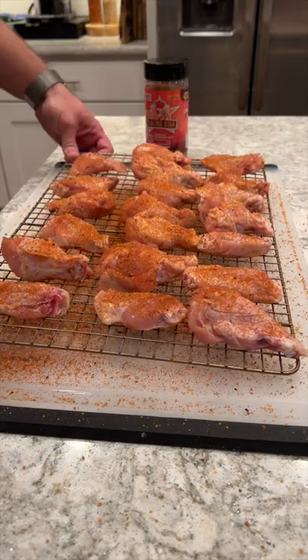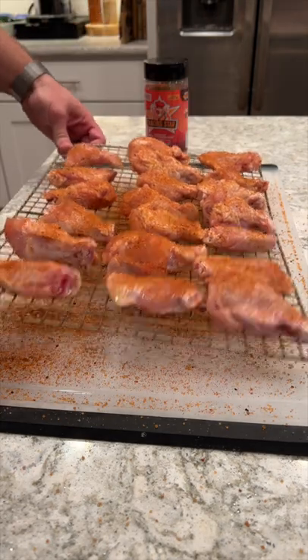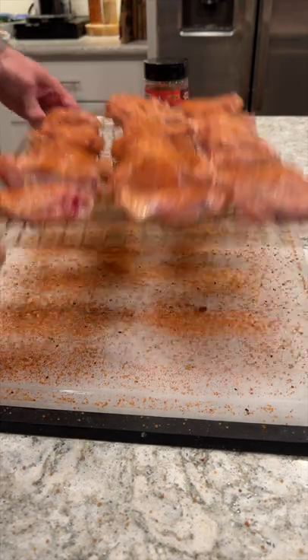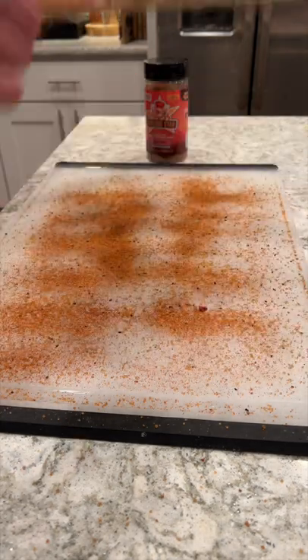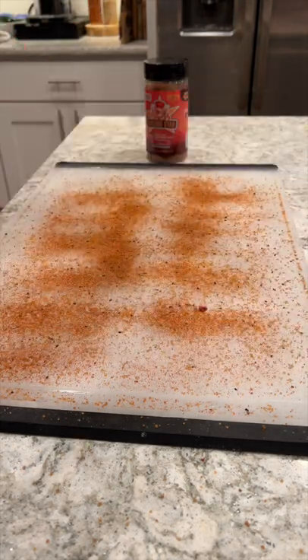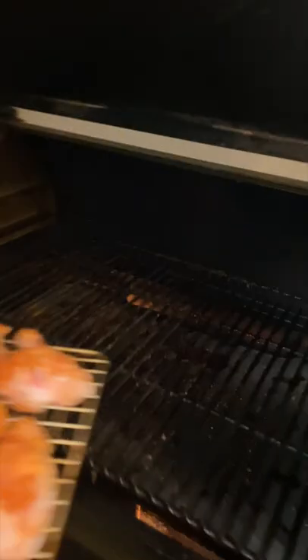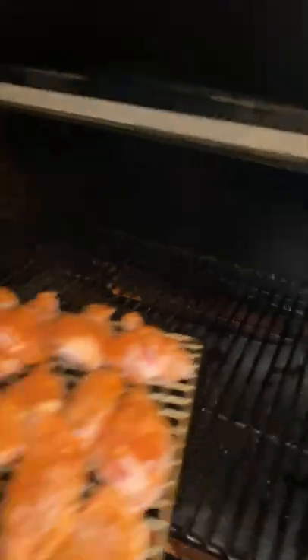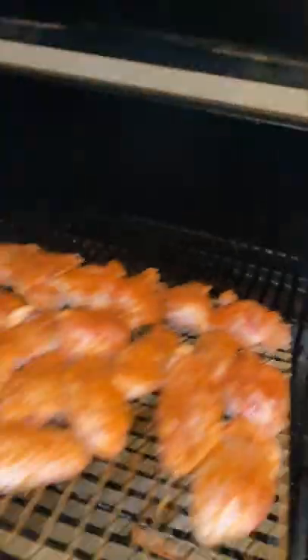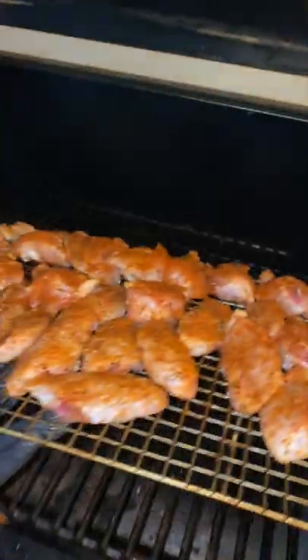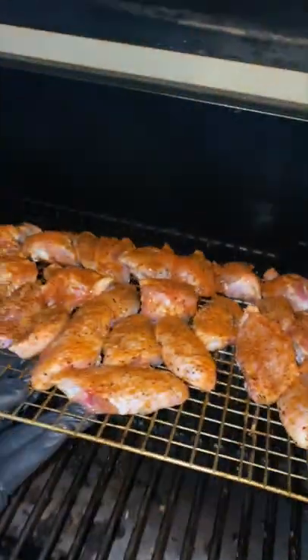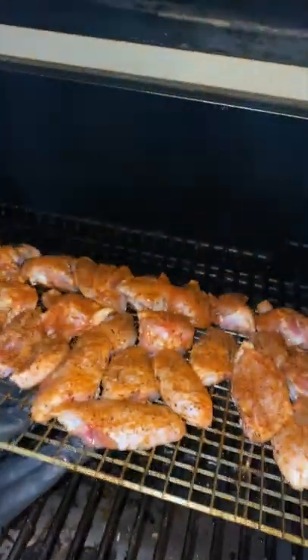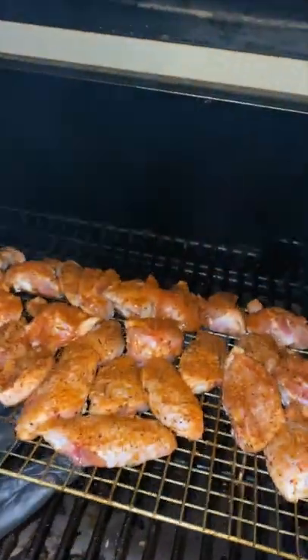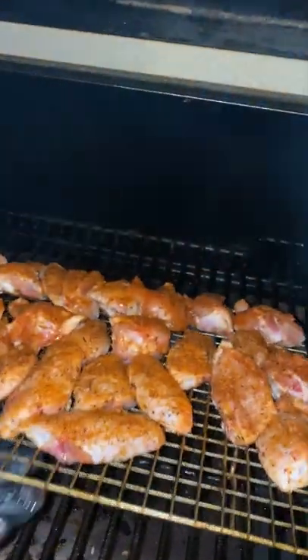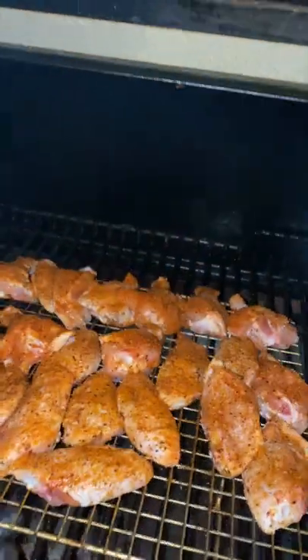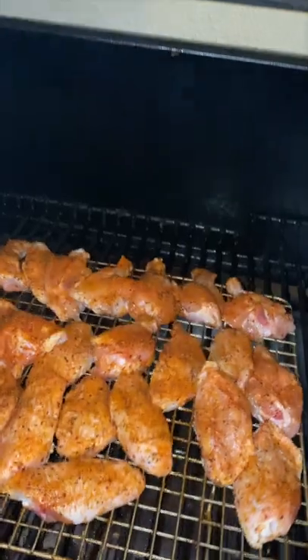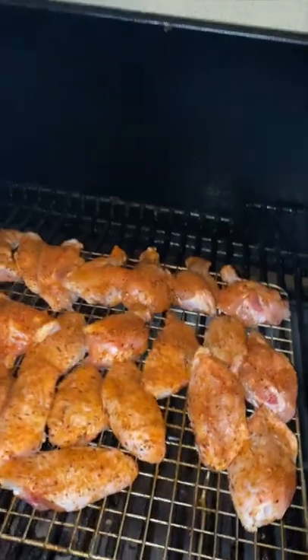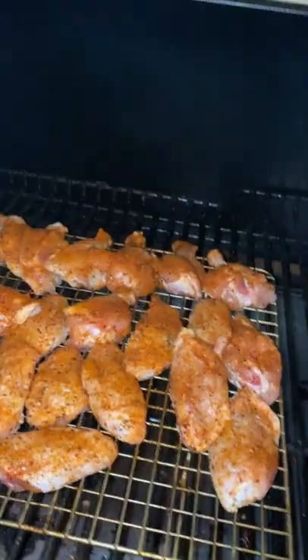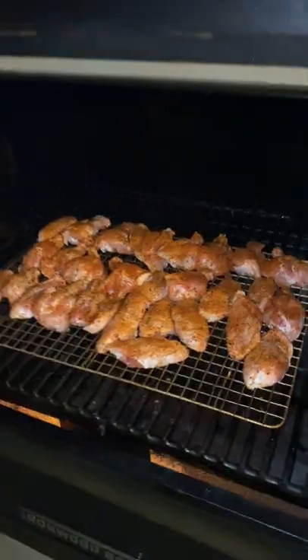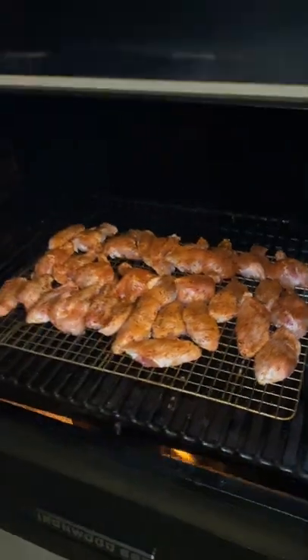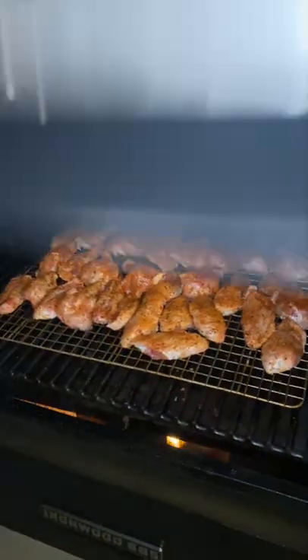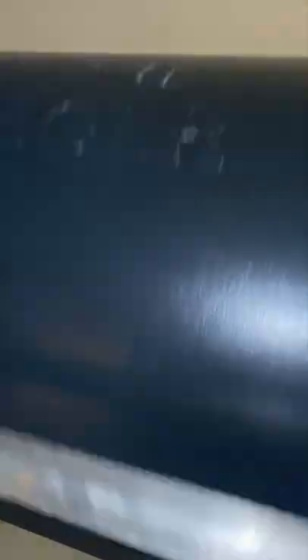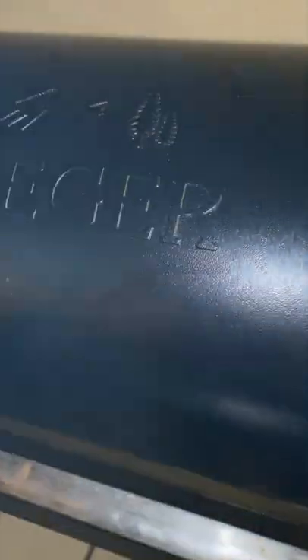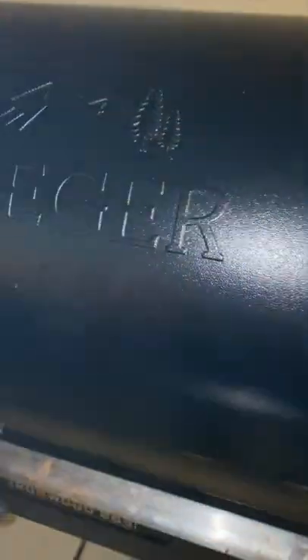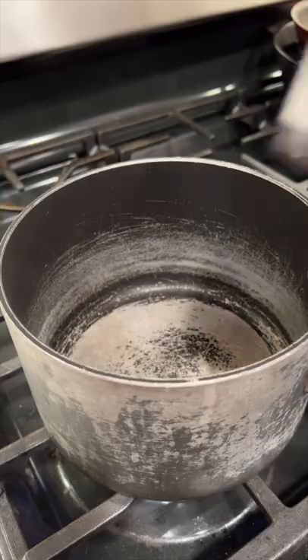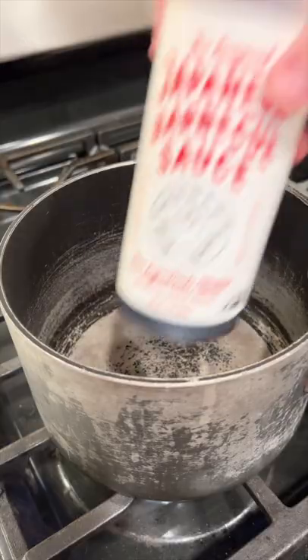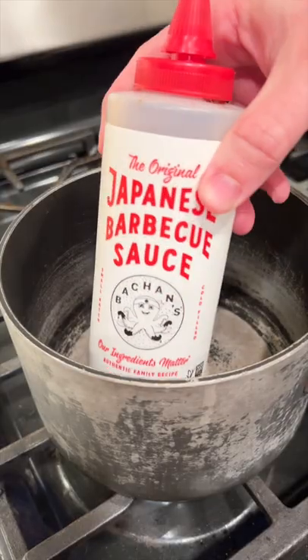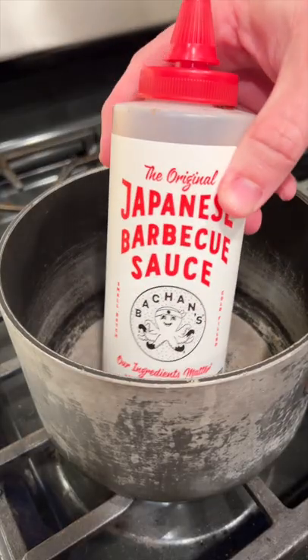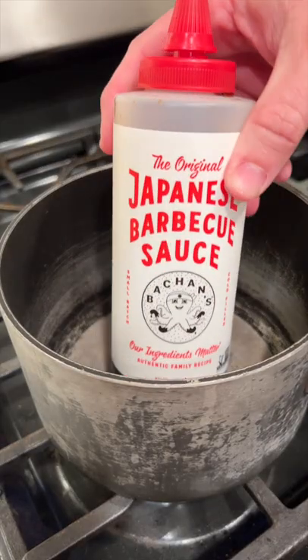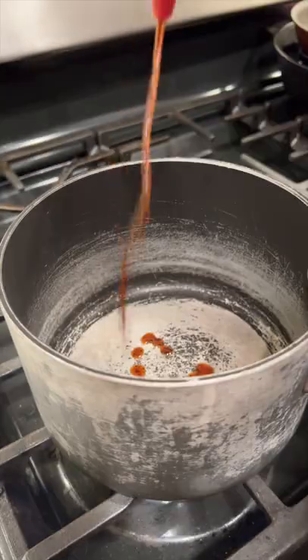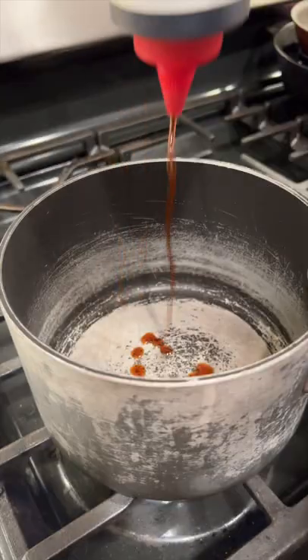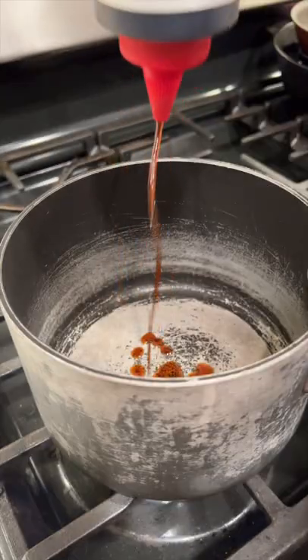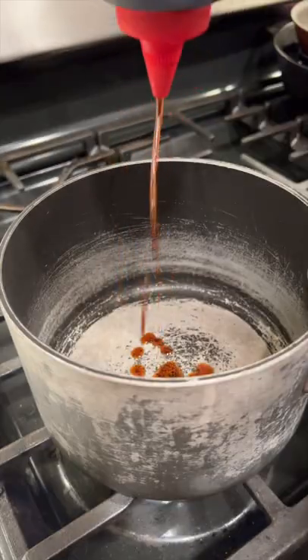Now in a 350 degree Traeger for about 50 minutes, or until they're 165 internal. Now we make our sauce.